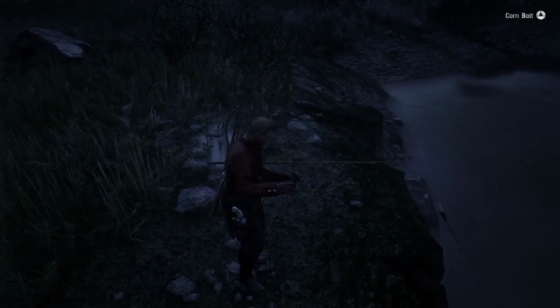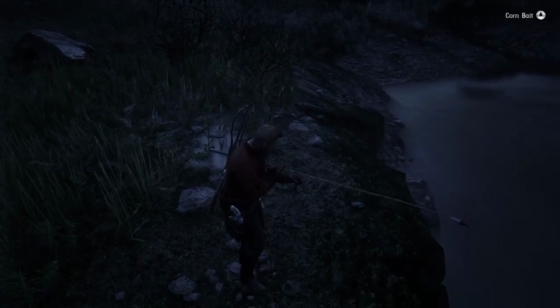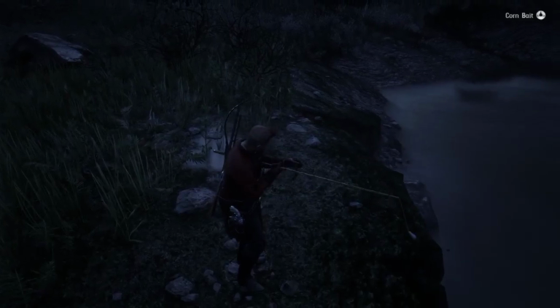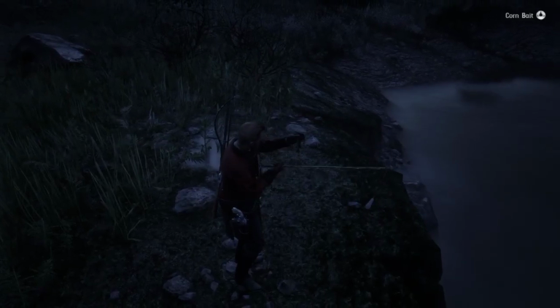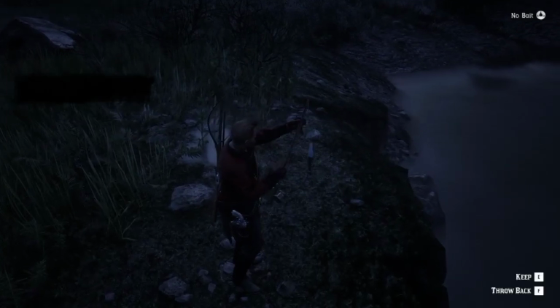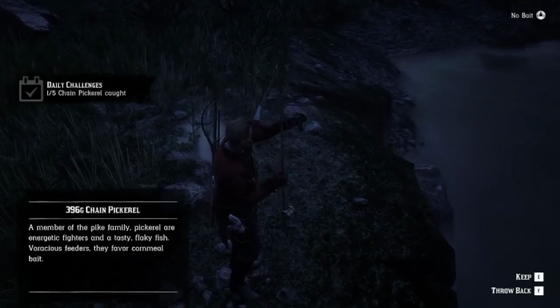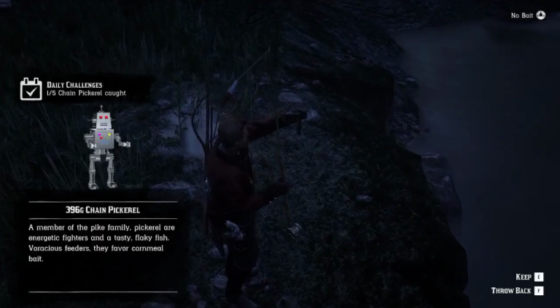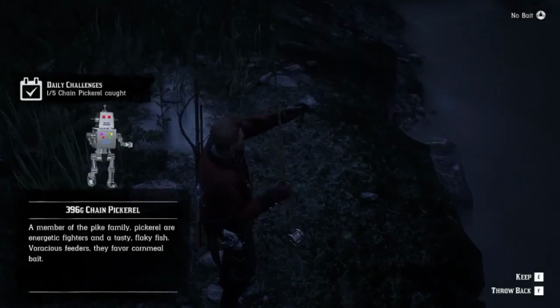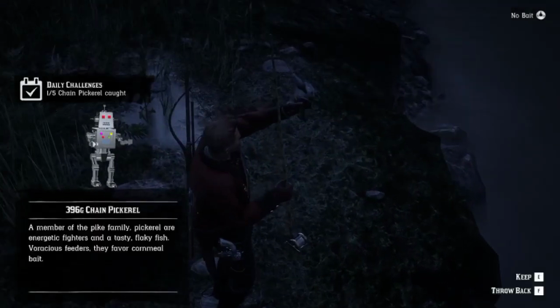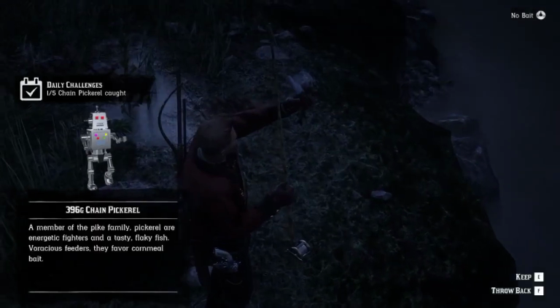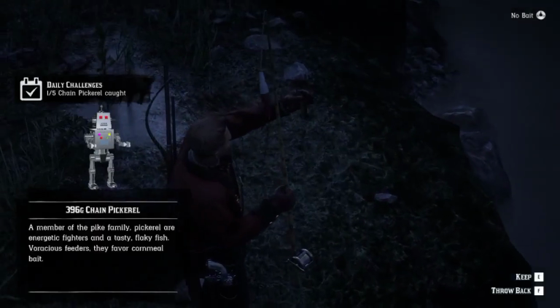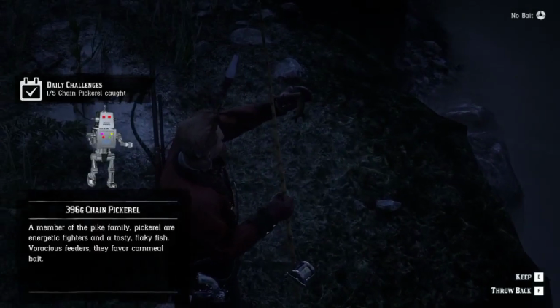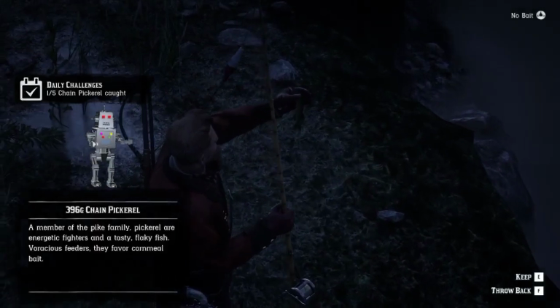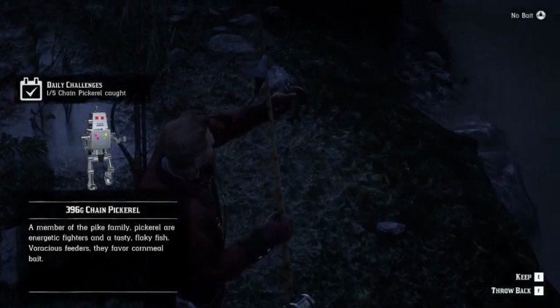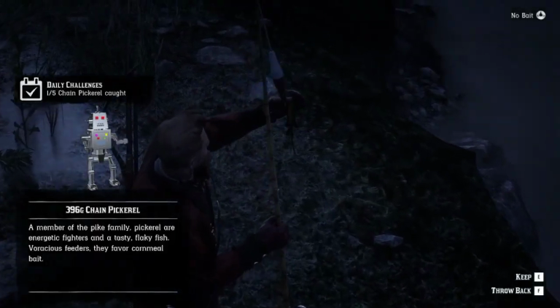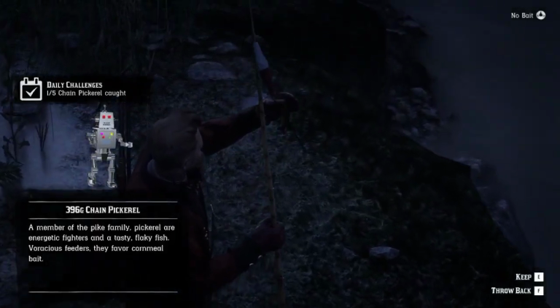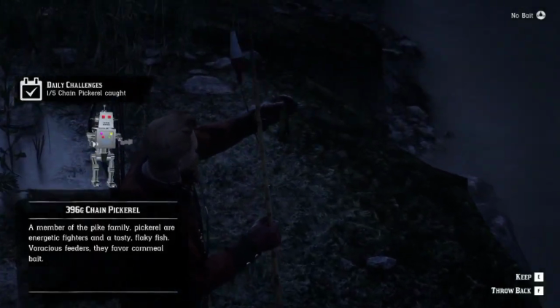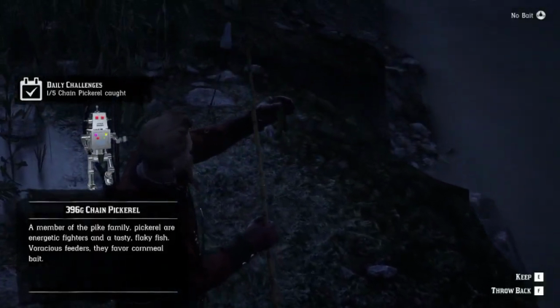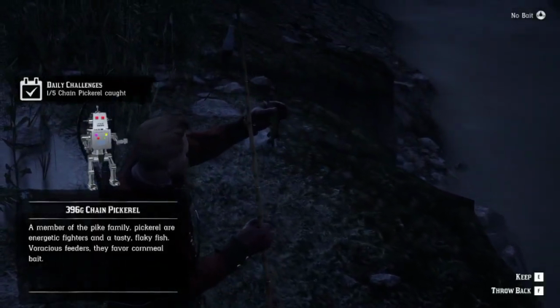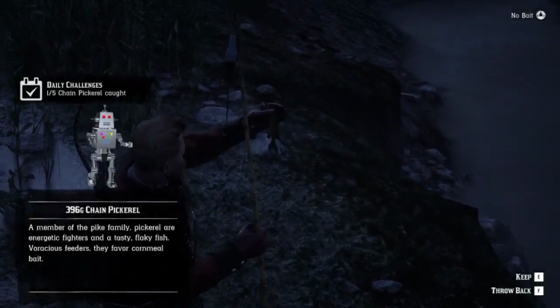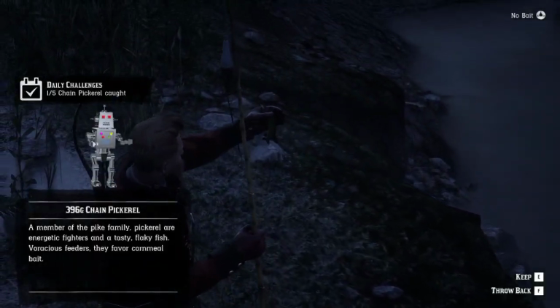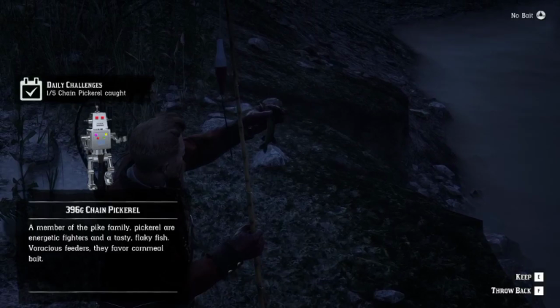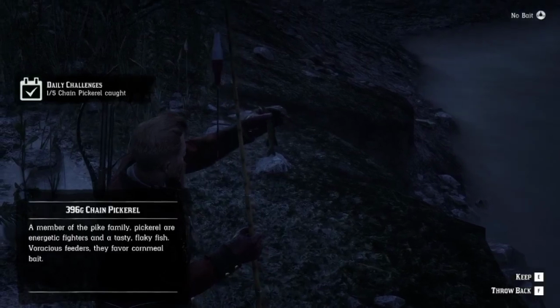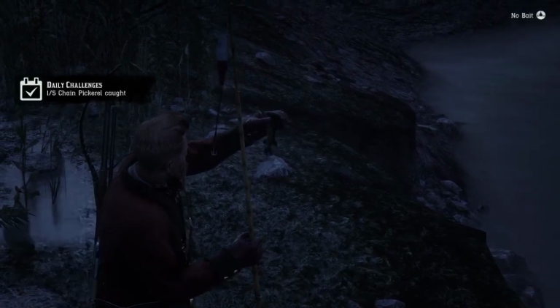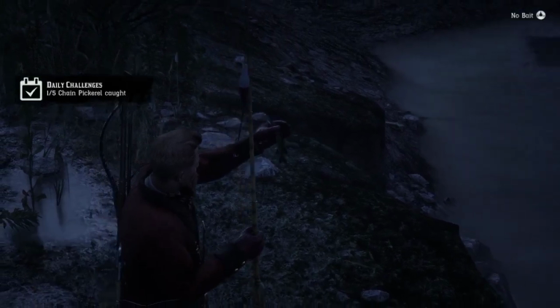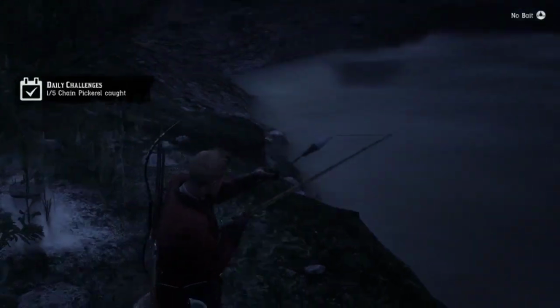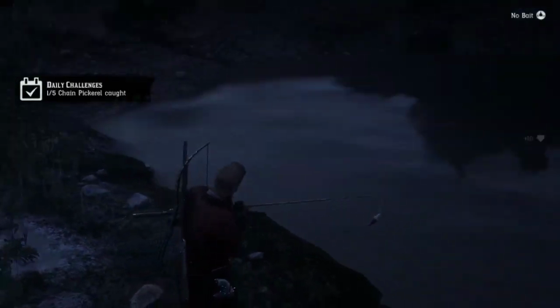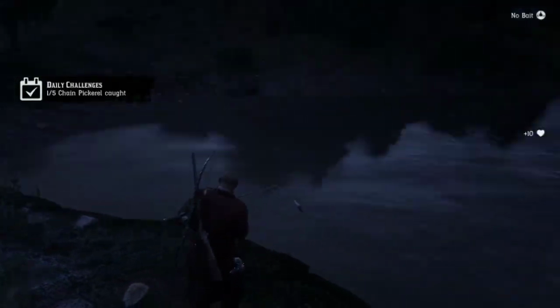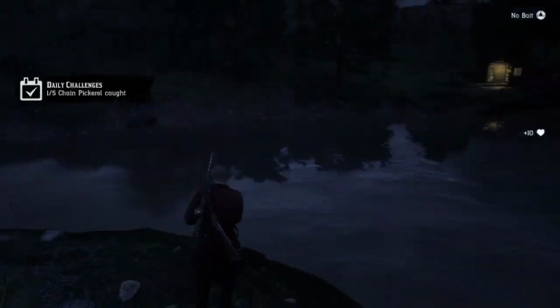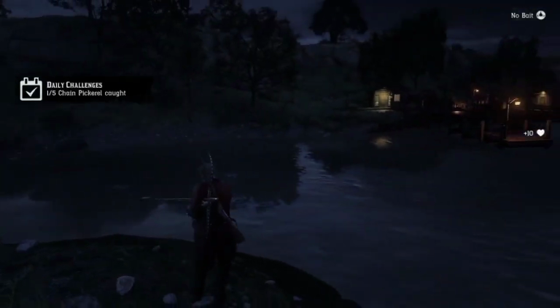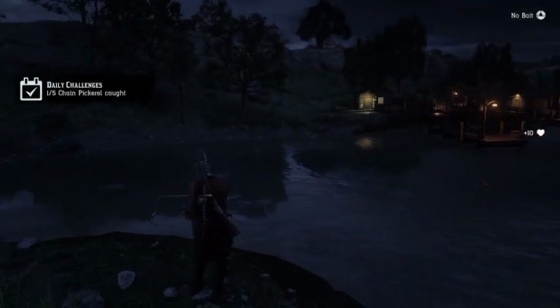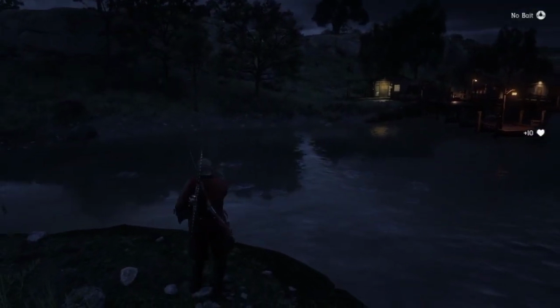Today we're gonna catch chain pickerel for daily challenges. Let's continue to catch.